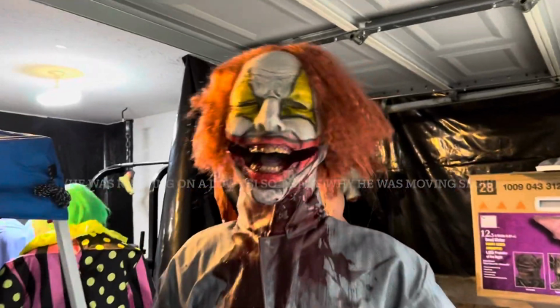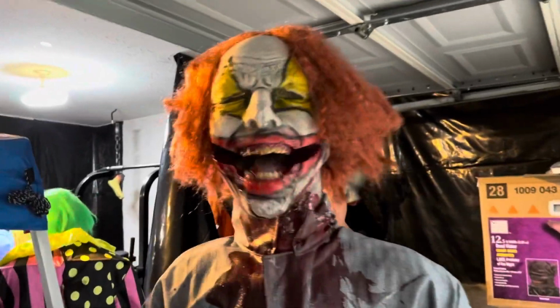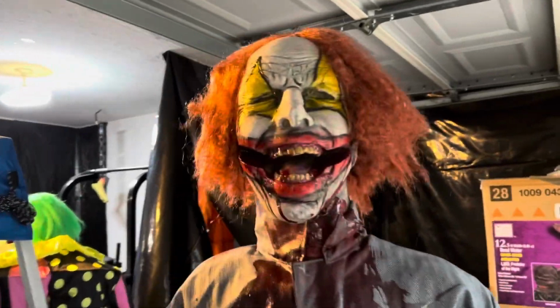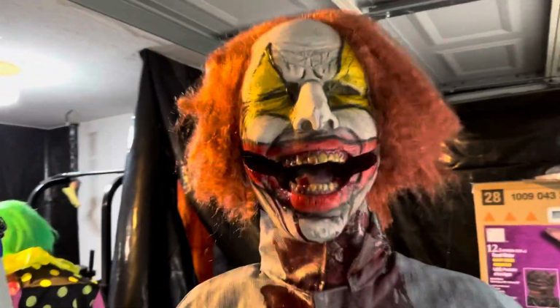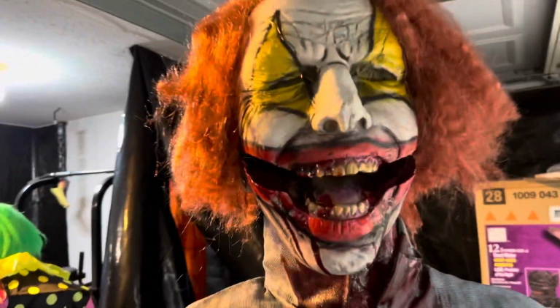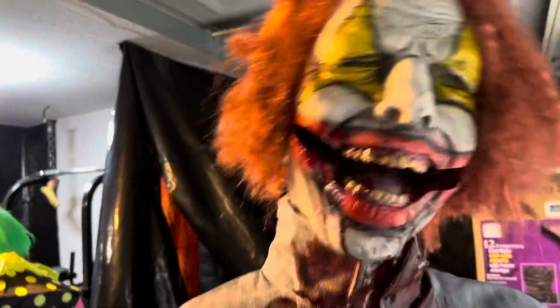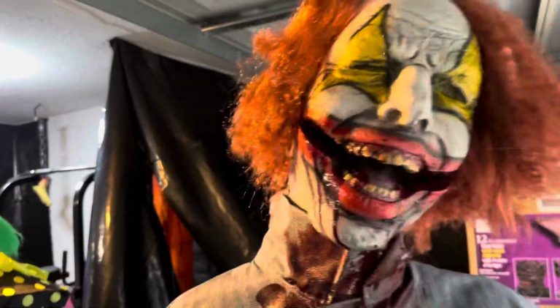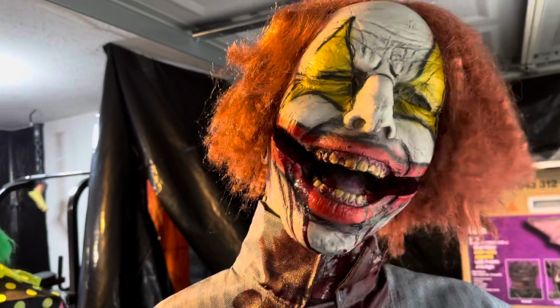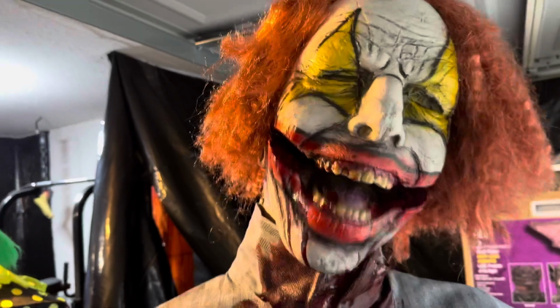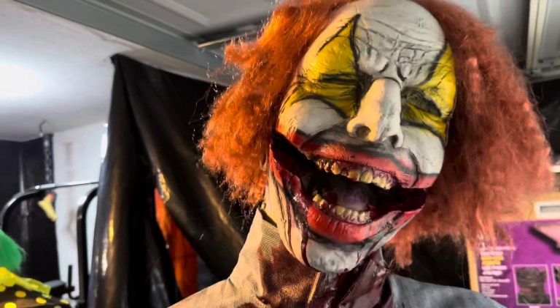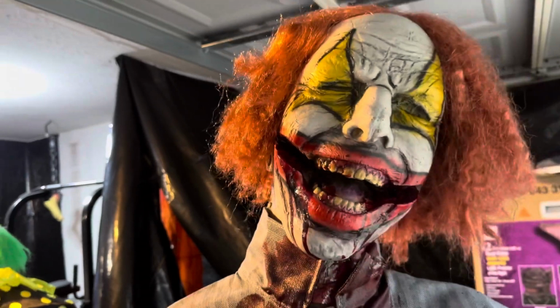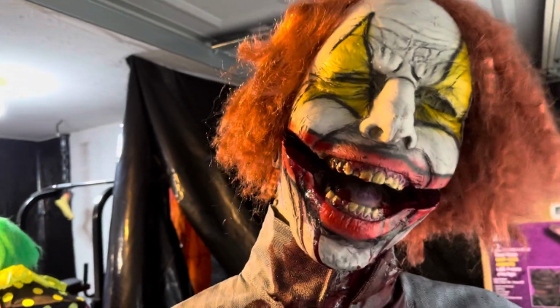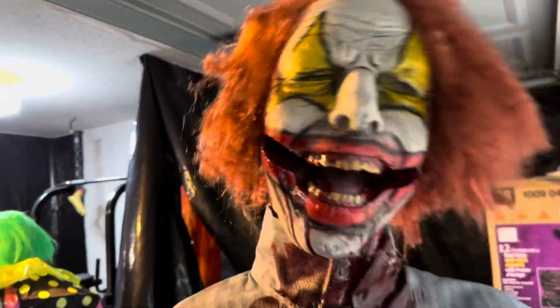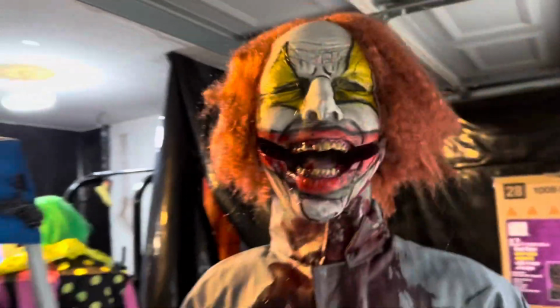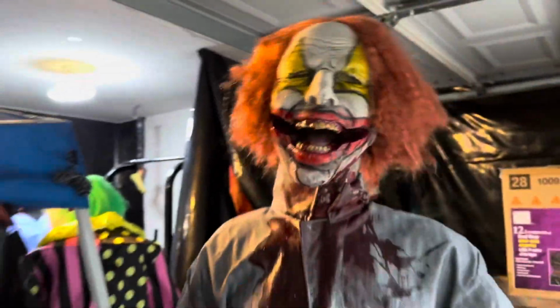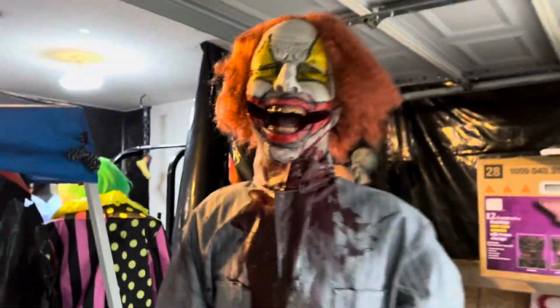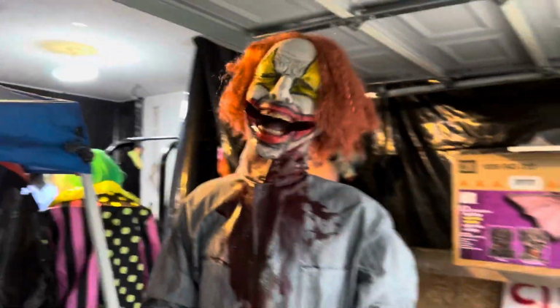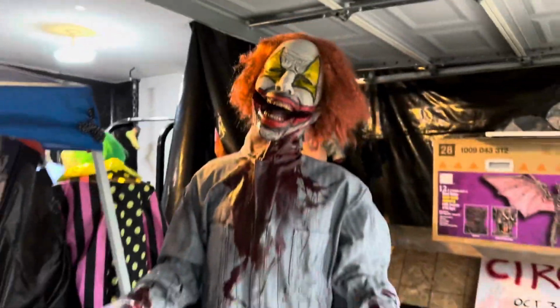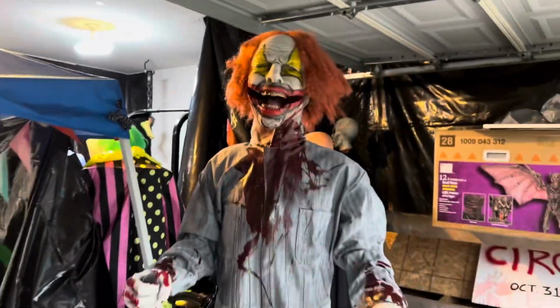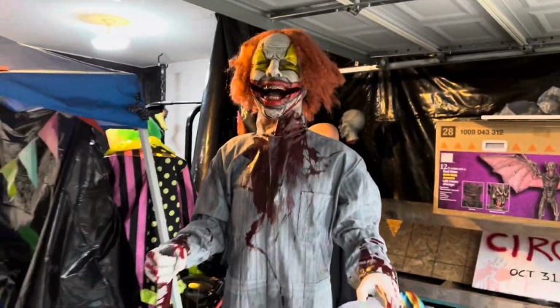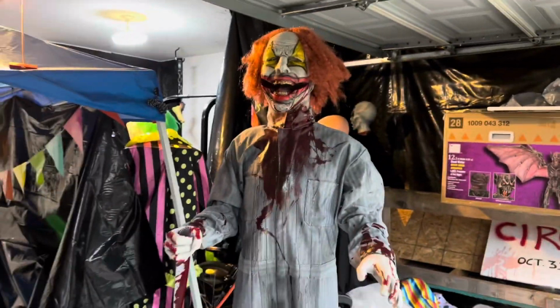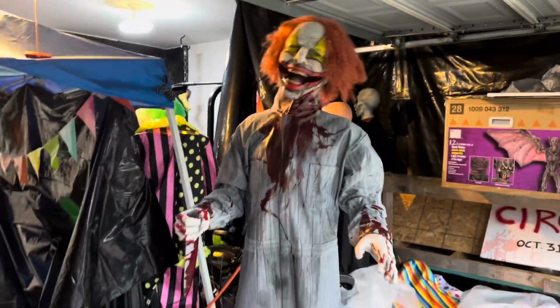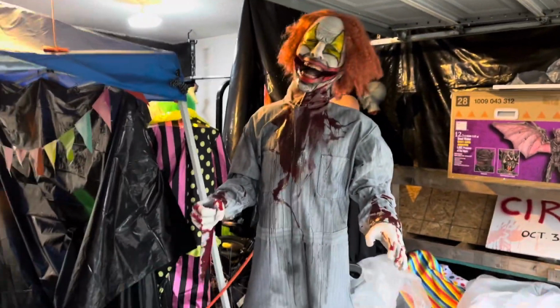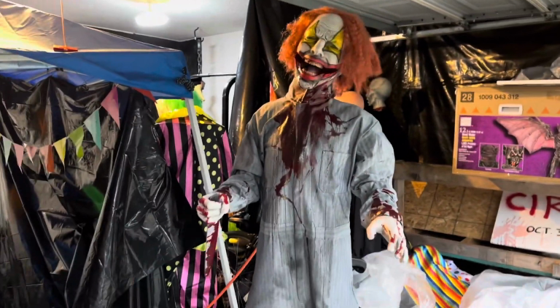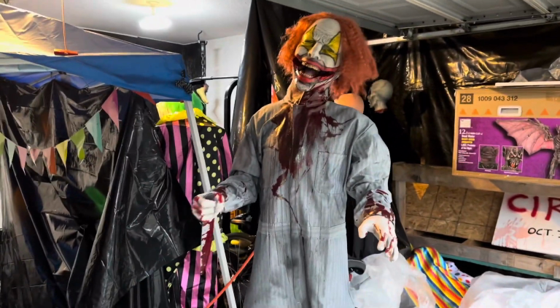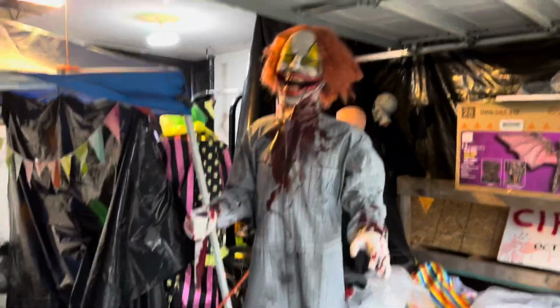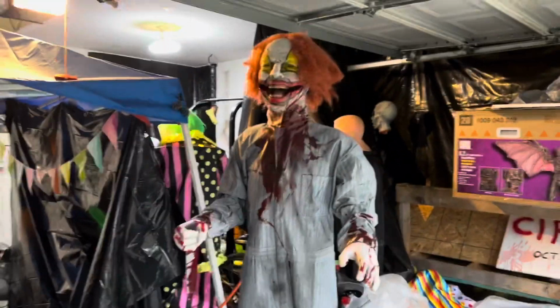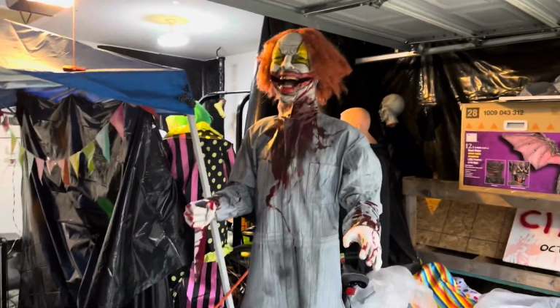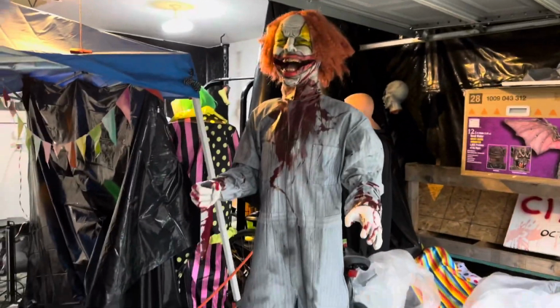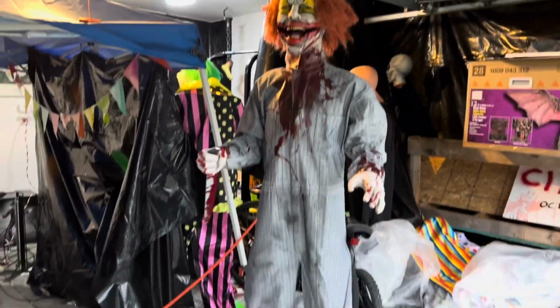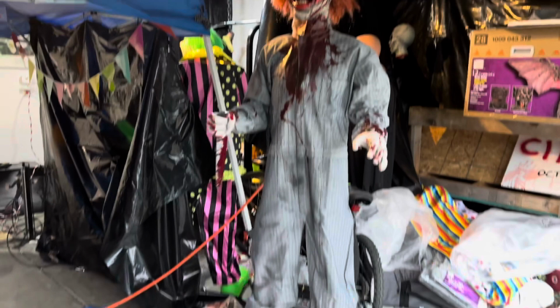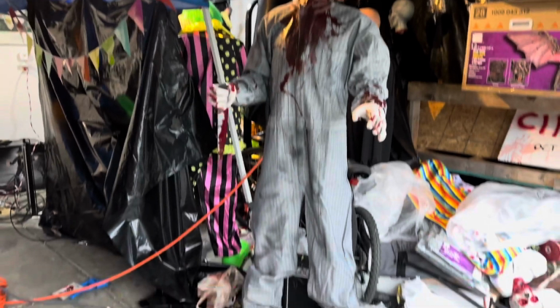You can see the mouth movement isn't the best, but I'm pretty happy with it. It's pretty cool.